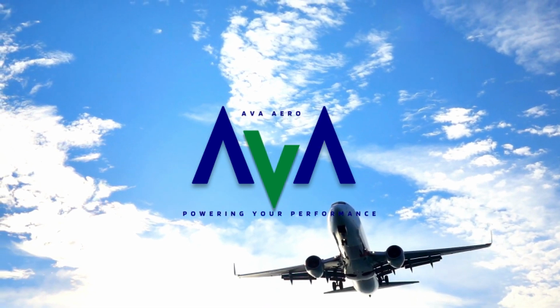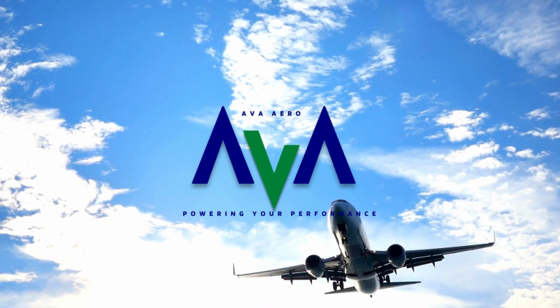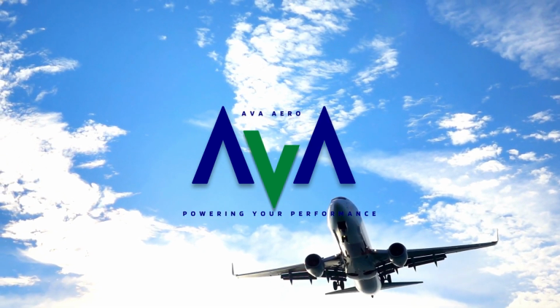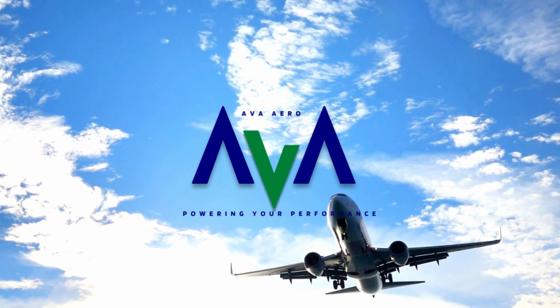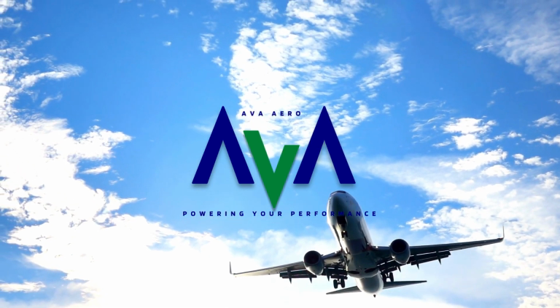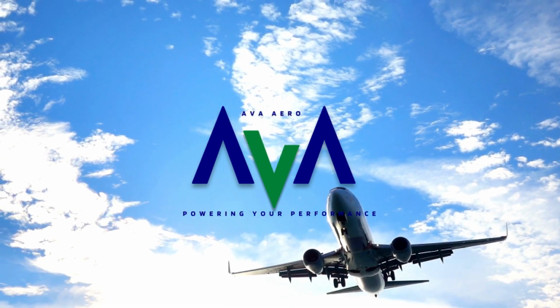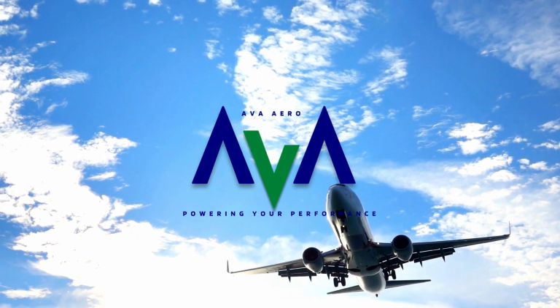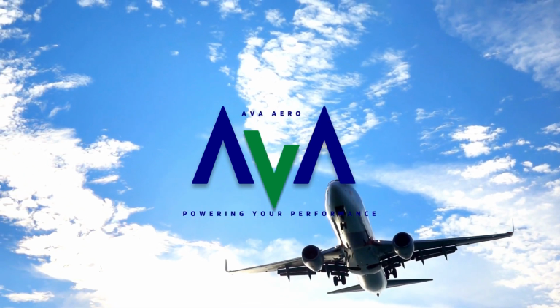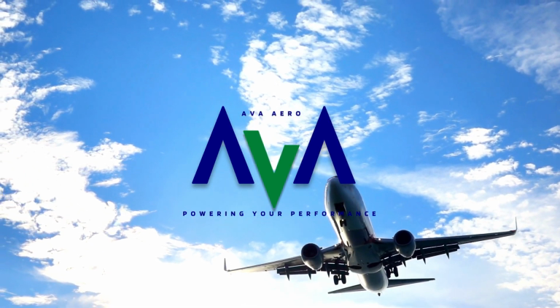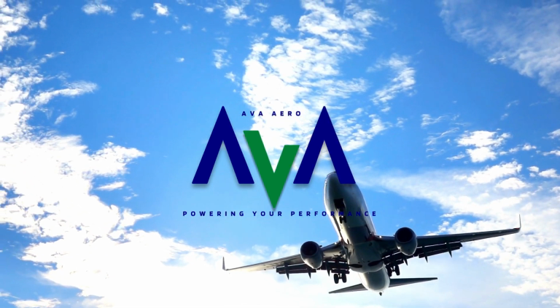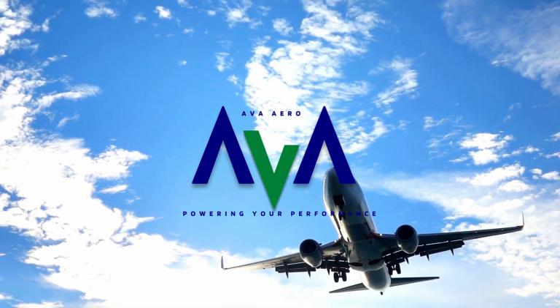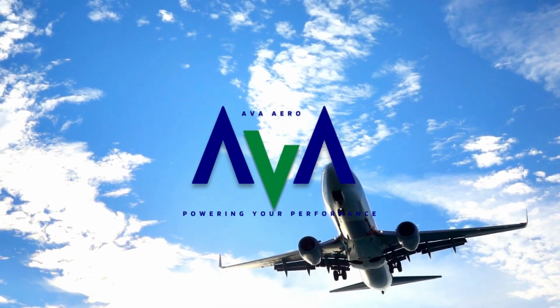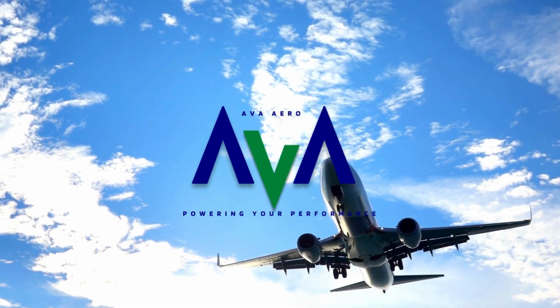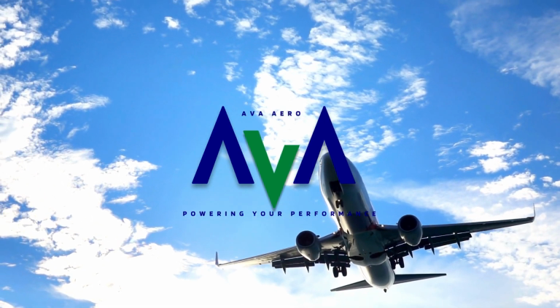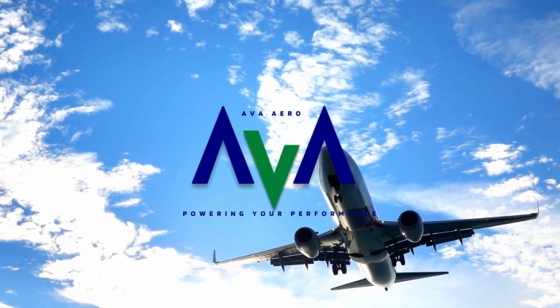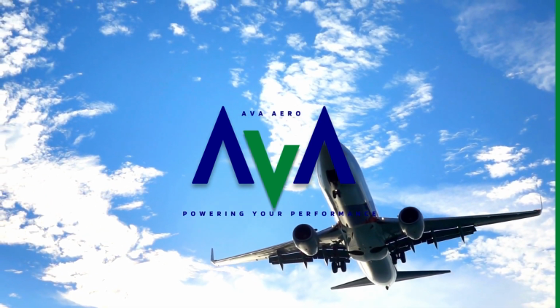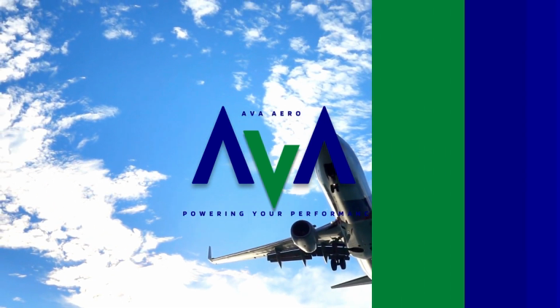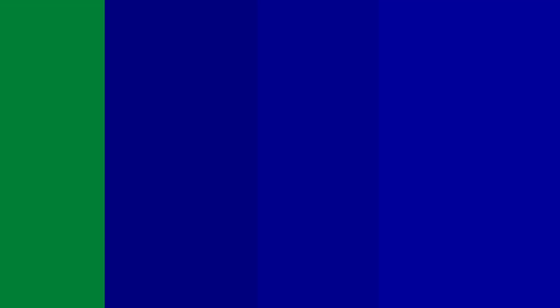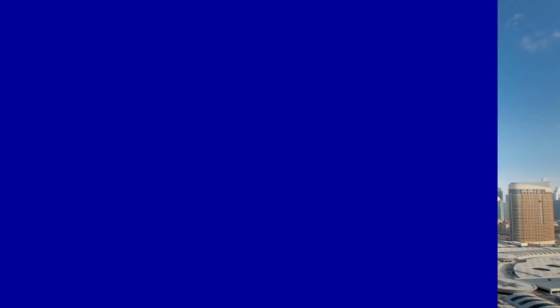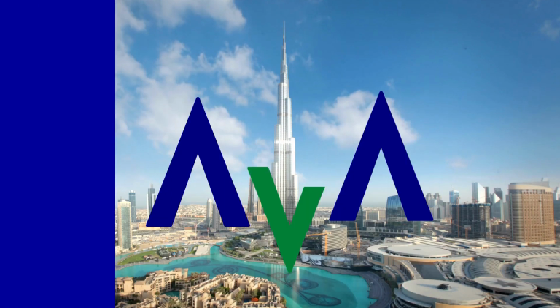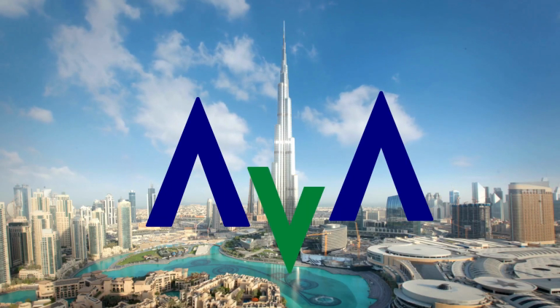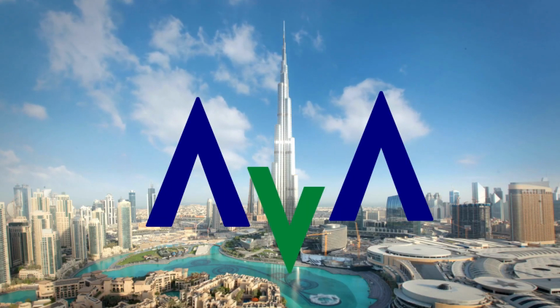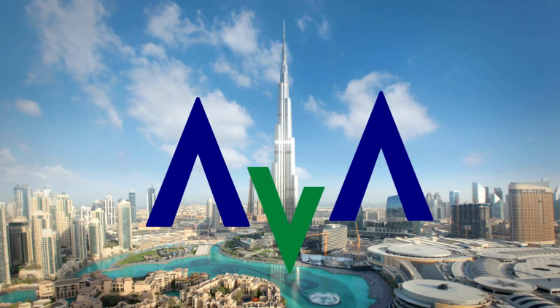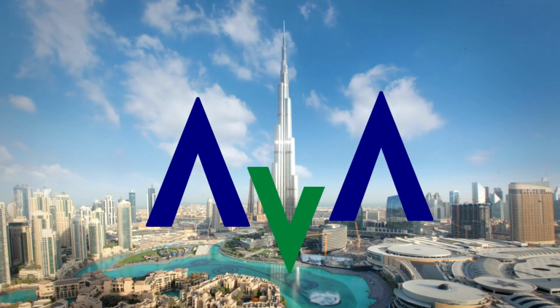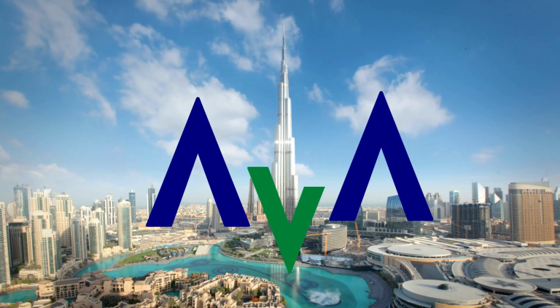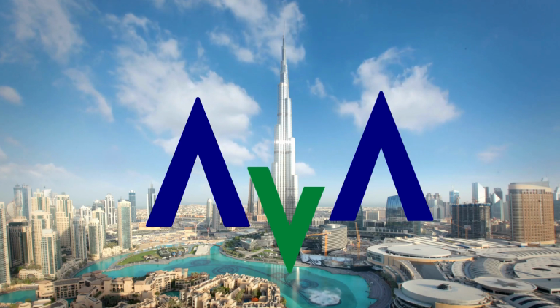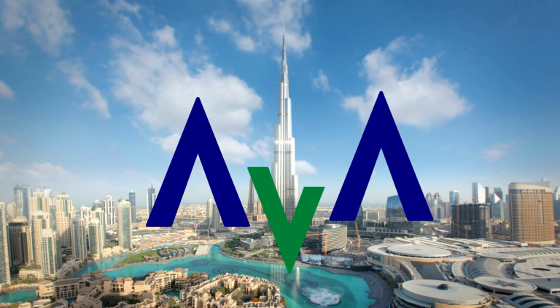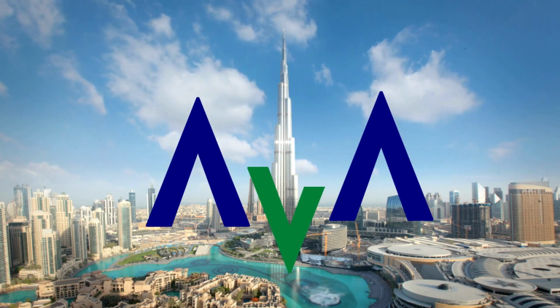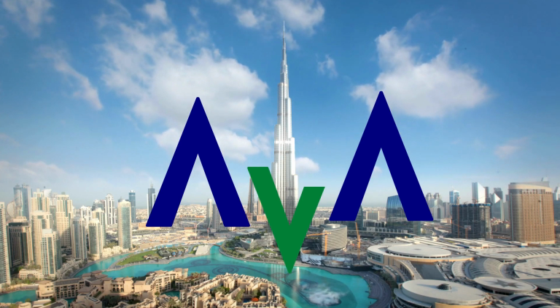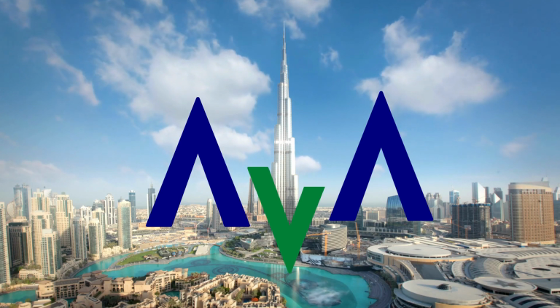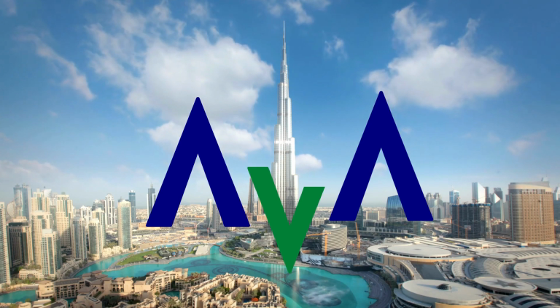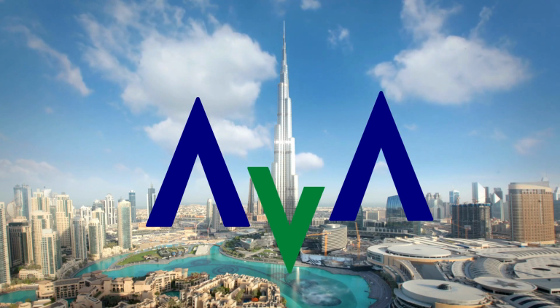Welcome to AVA Aerotrading, your premier provider of ground support equipment for the aviation industry.